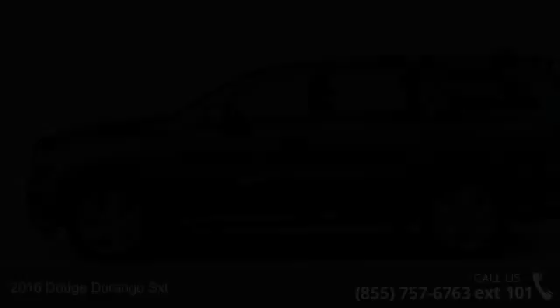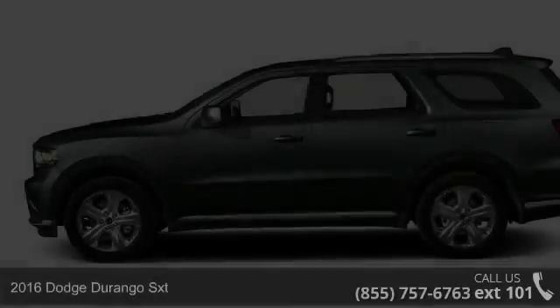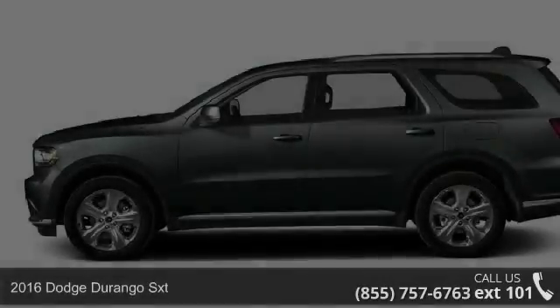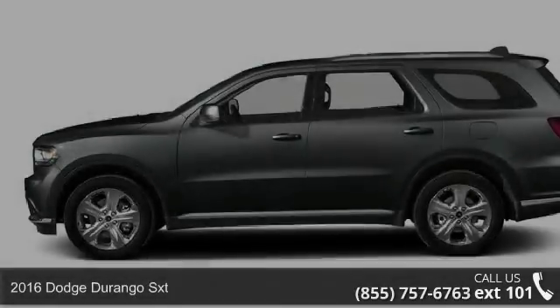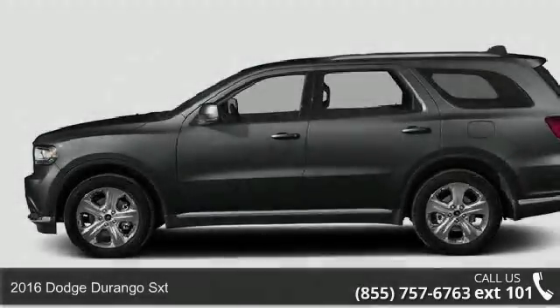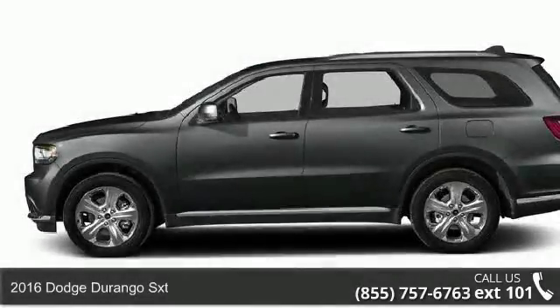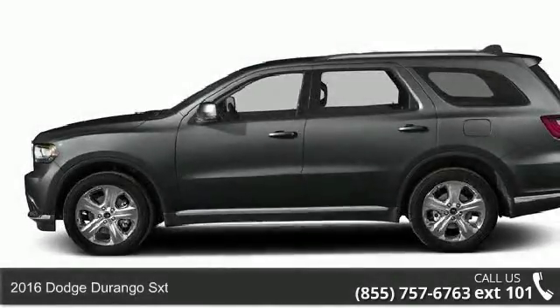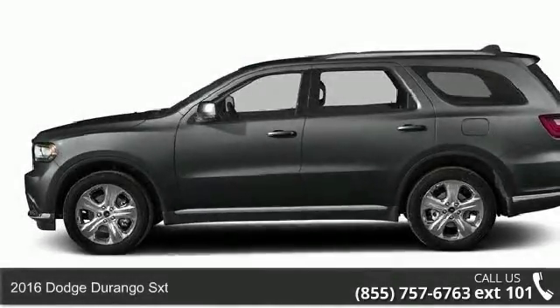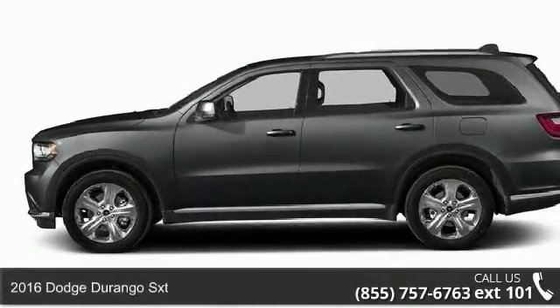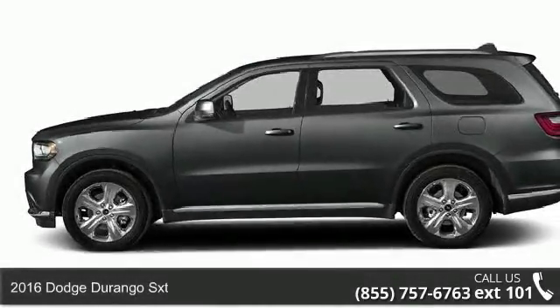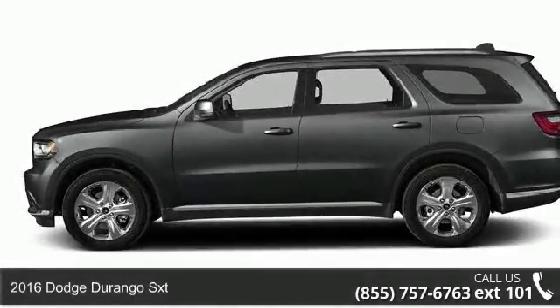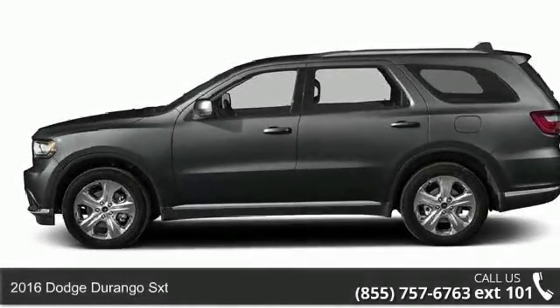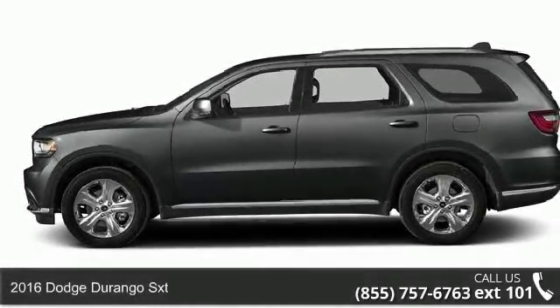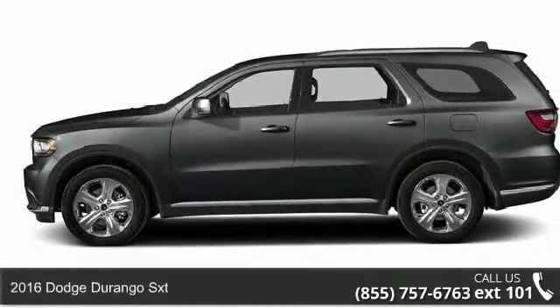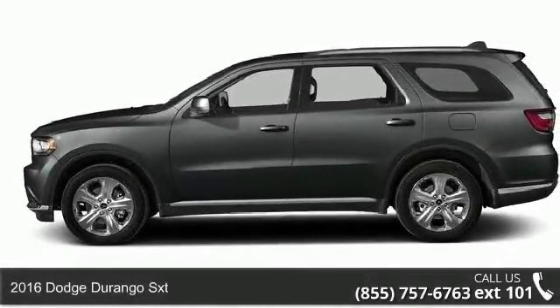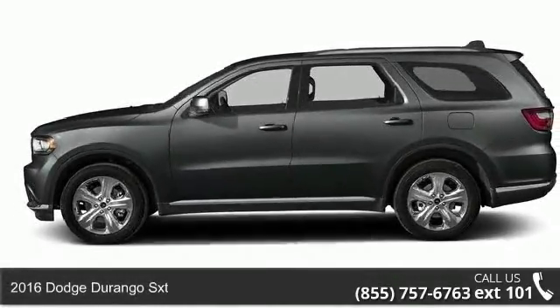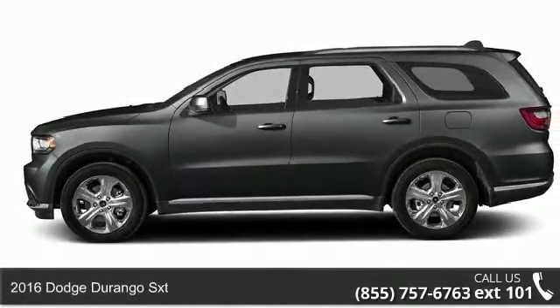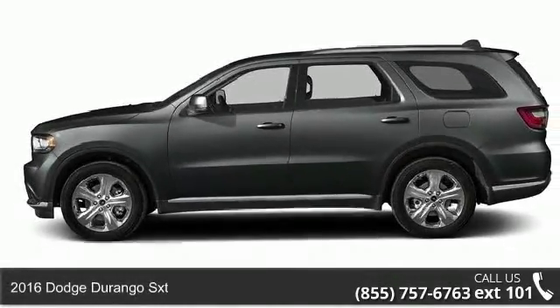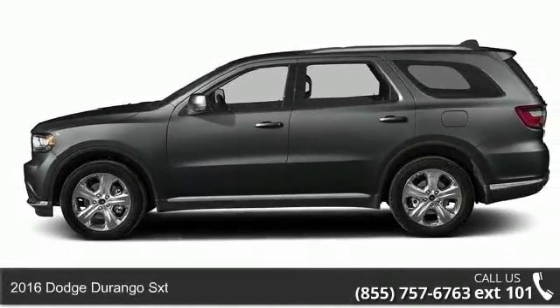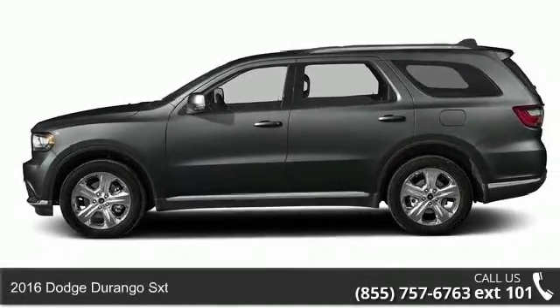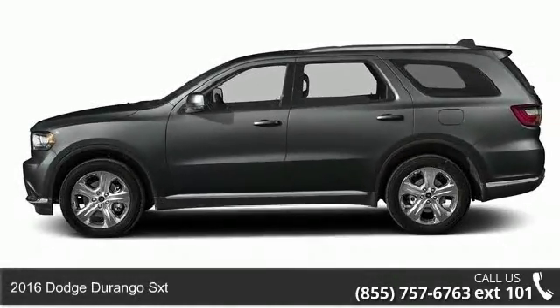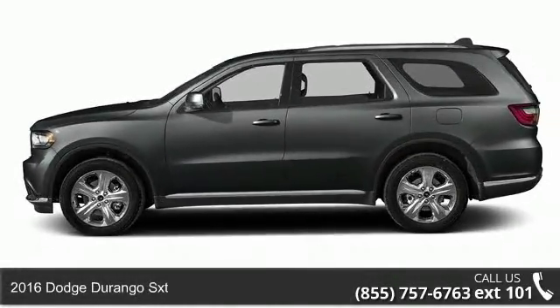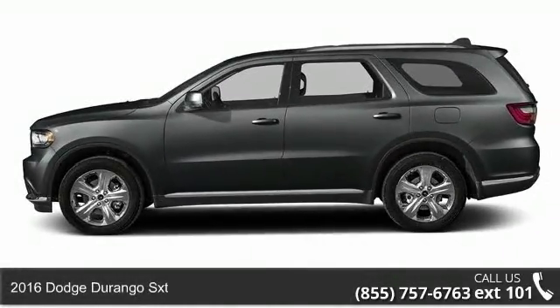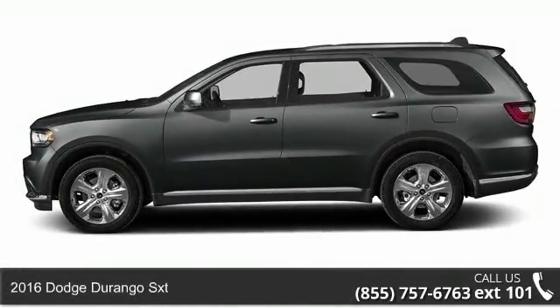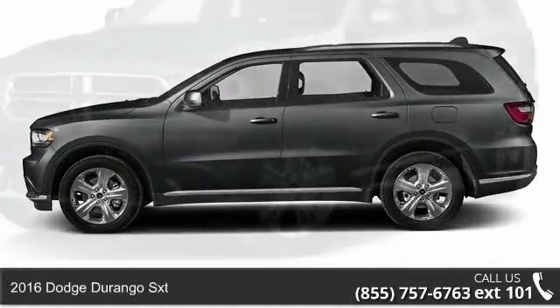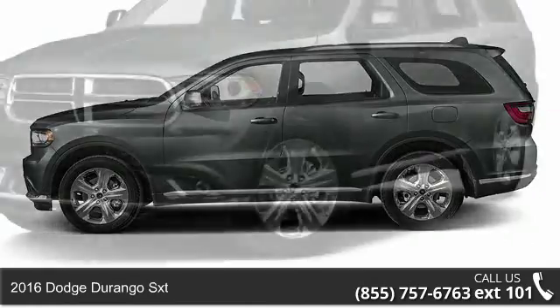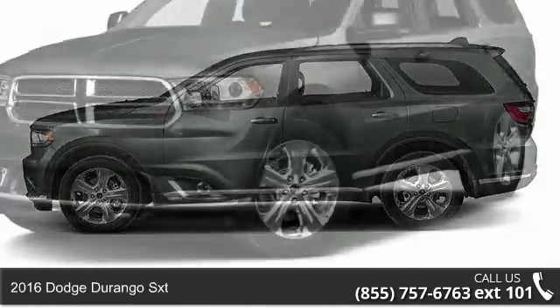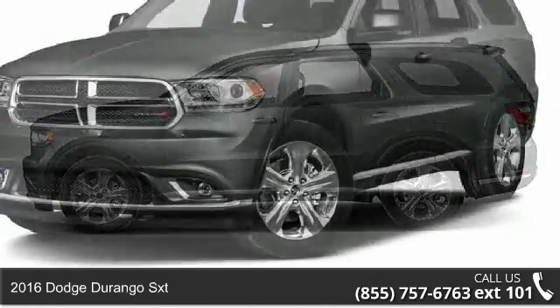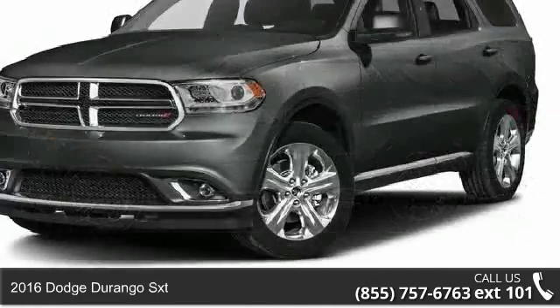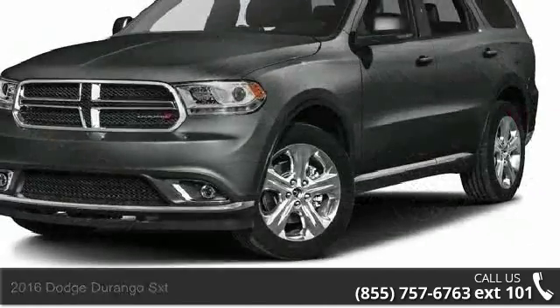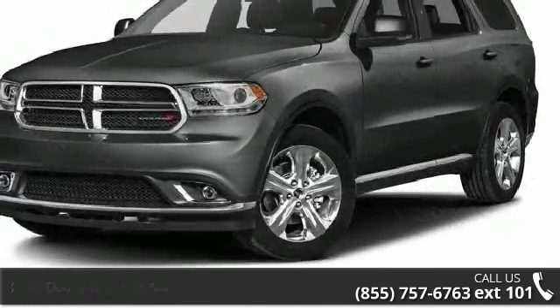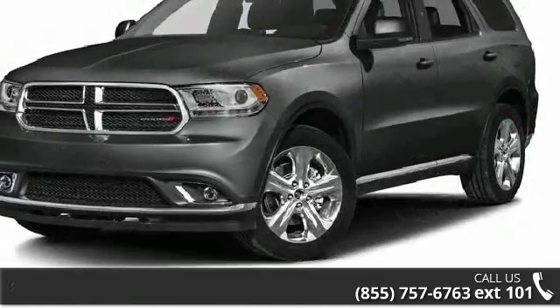Step into the 2016 Dodge Durango SXT. This may be the set of wheels you've been looking for.